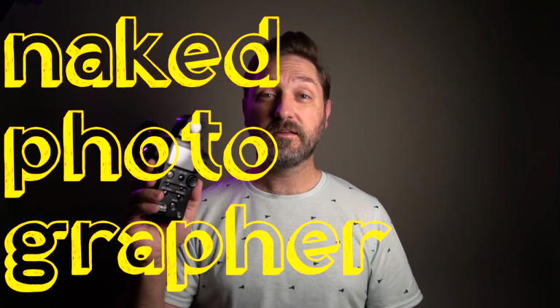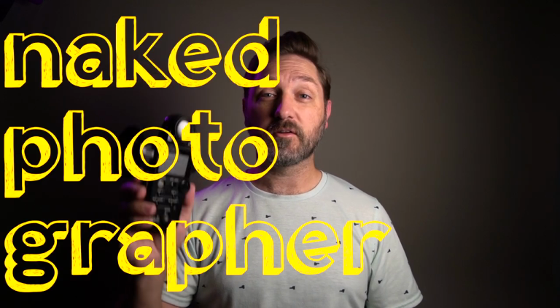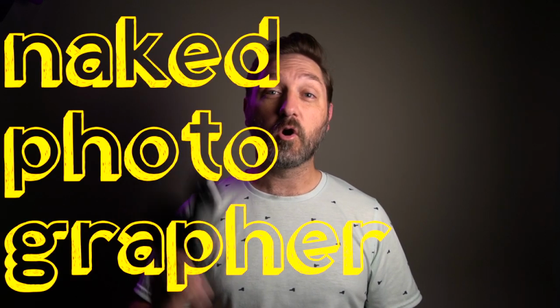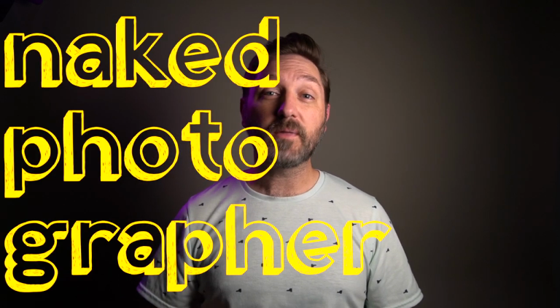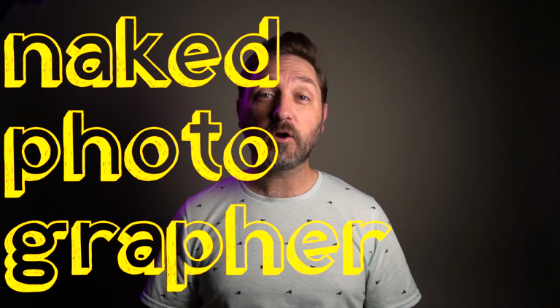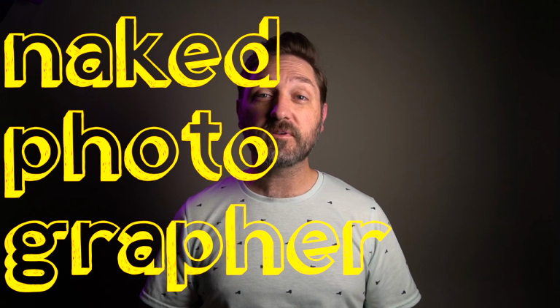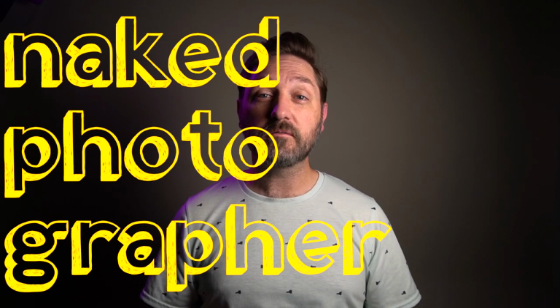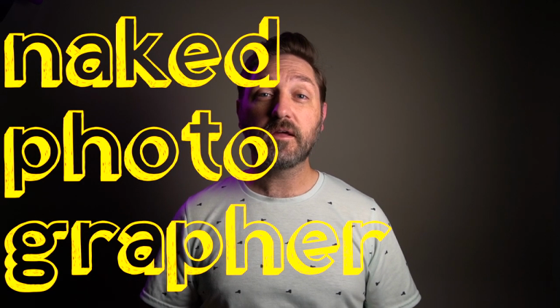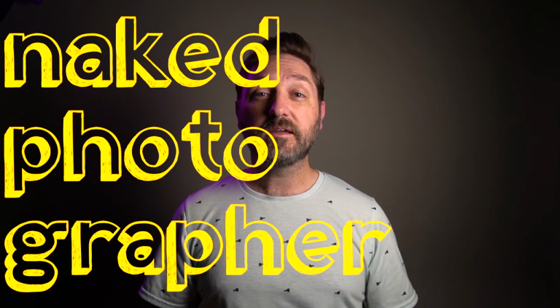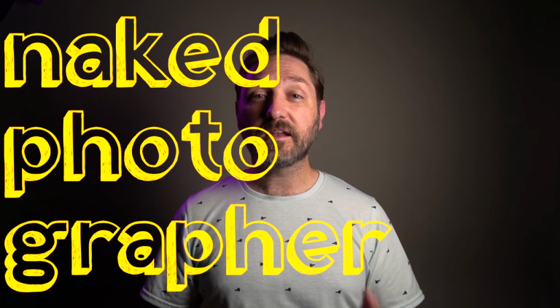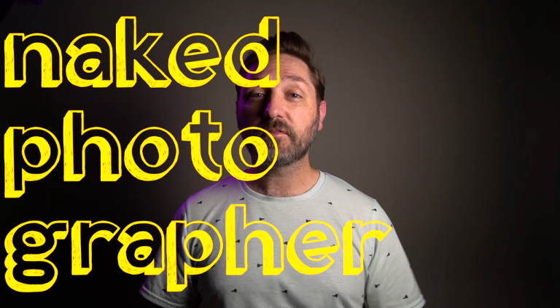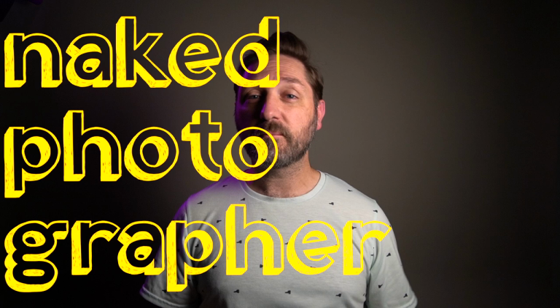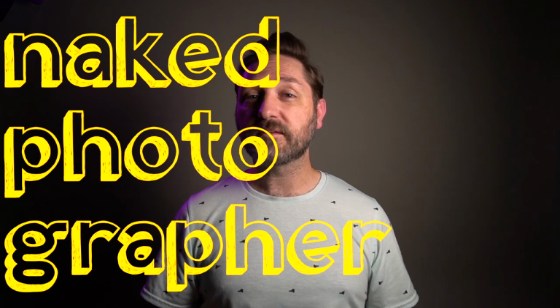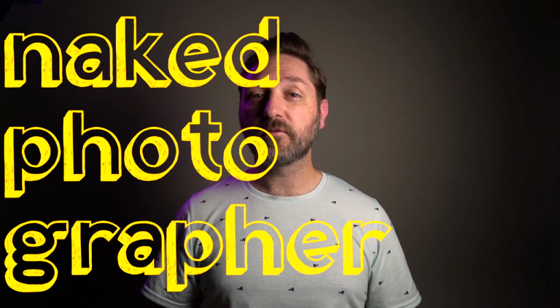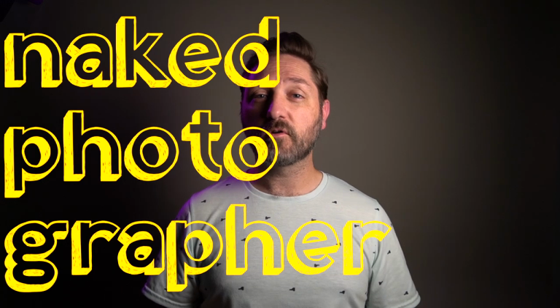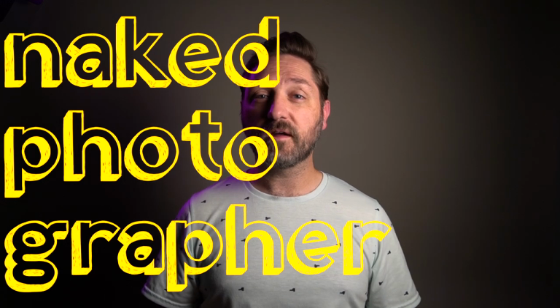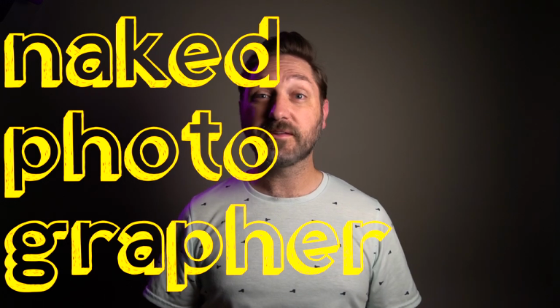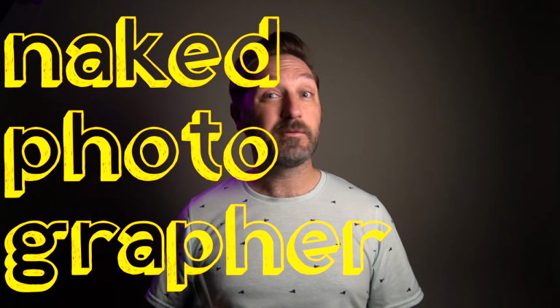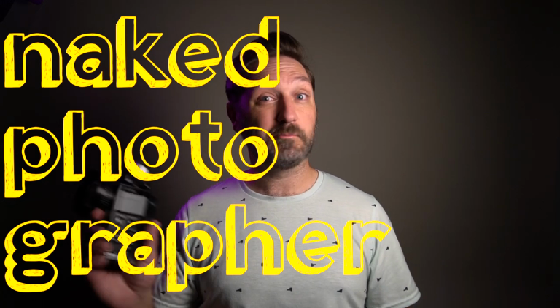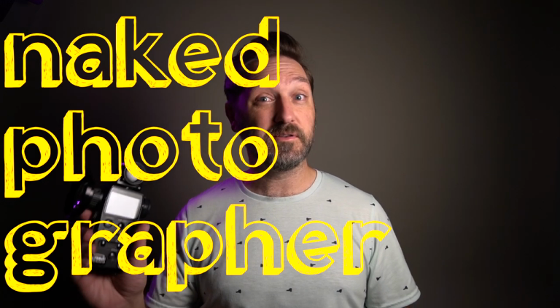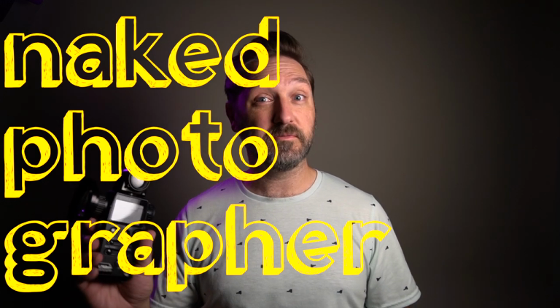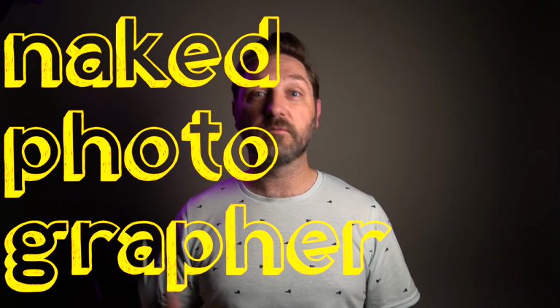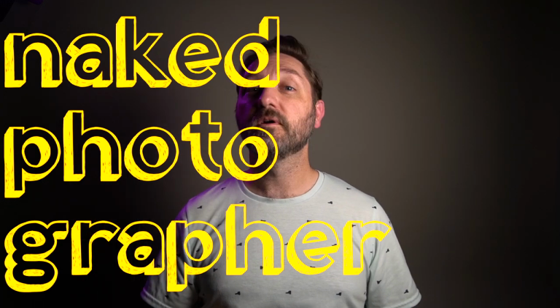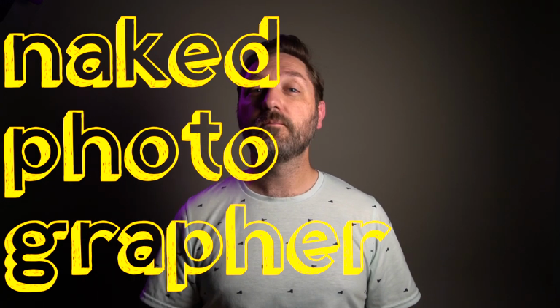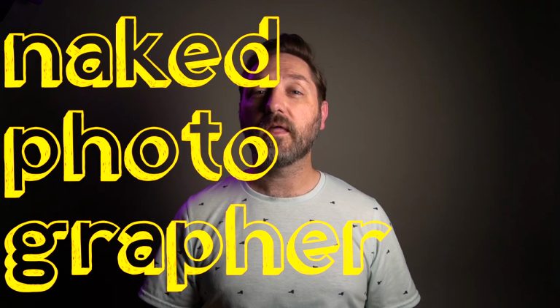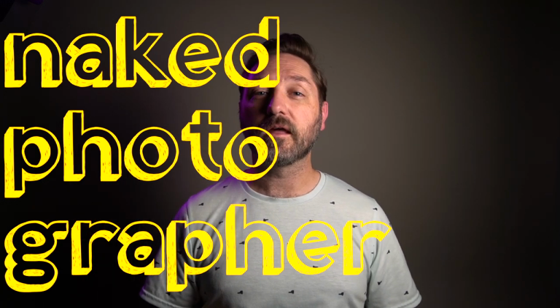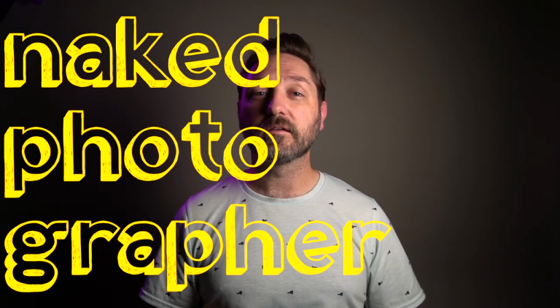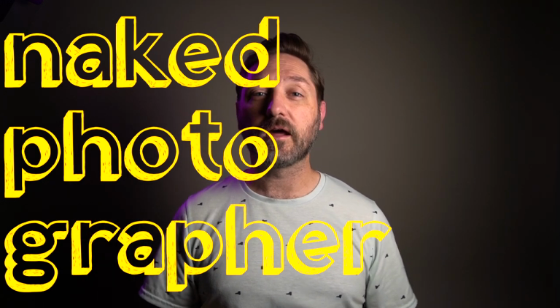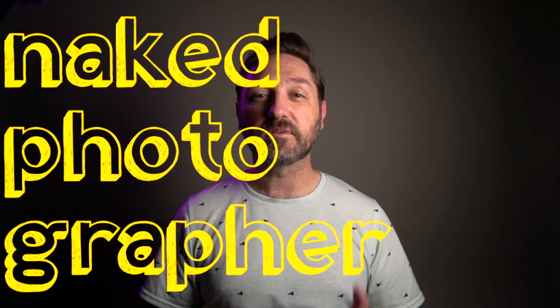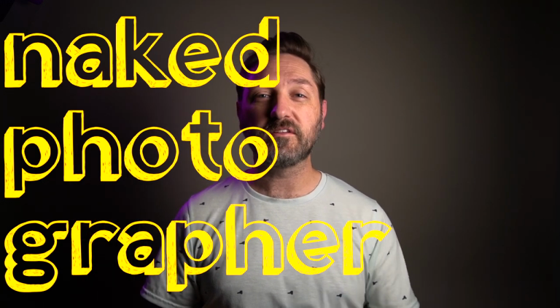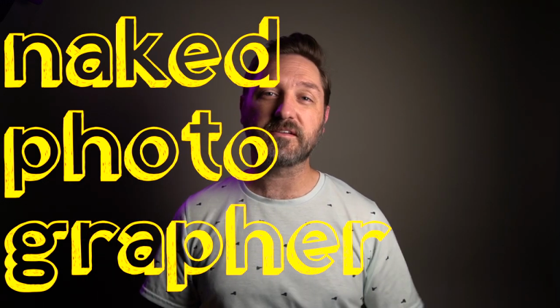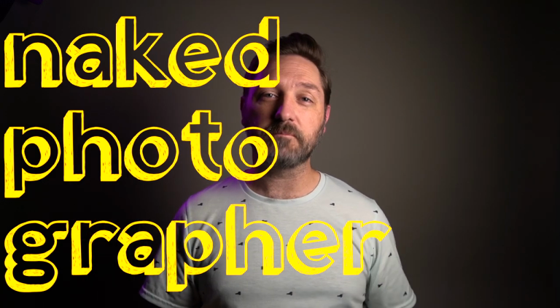Hope that helps you. Get out there, make some photographs, read some film, and I will see you next time.